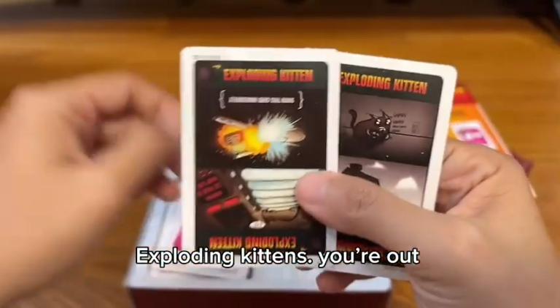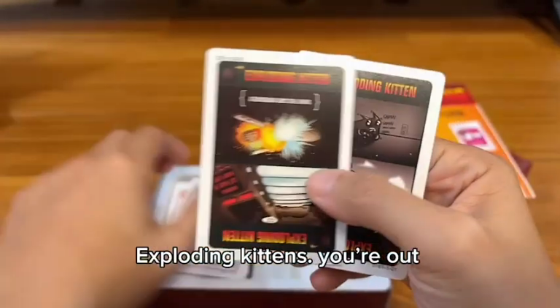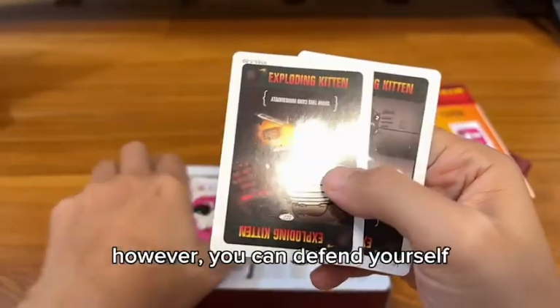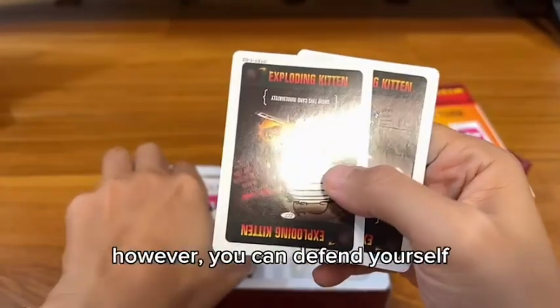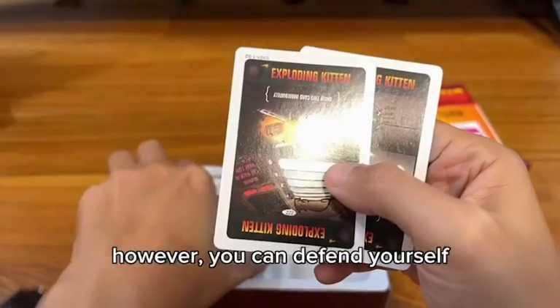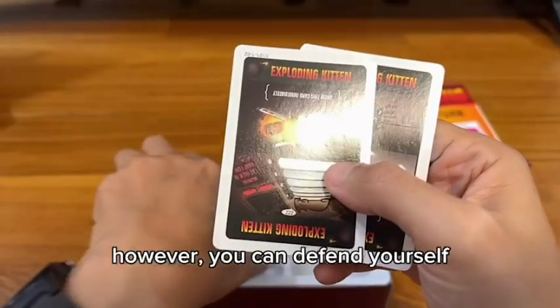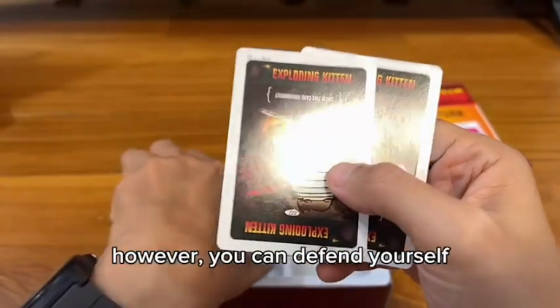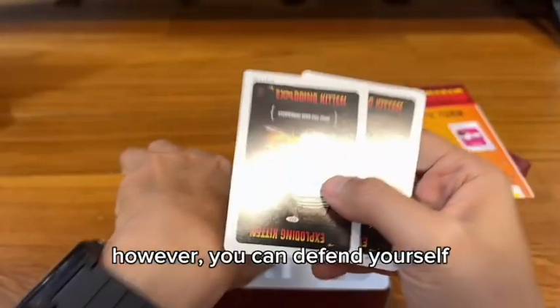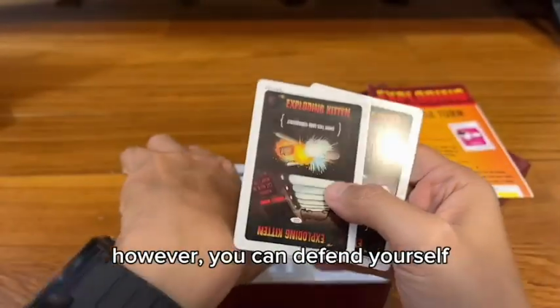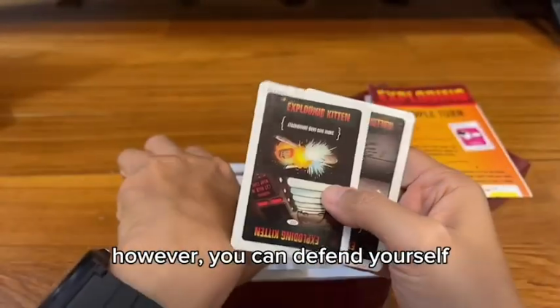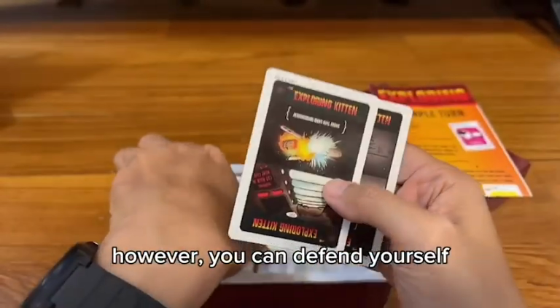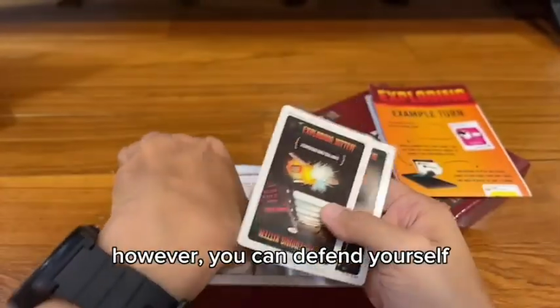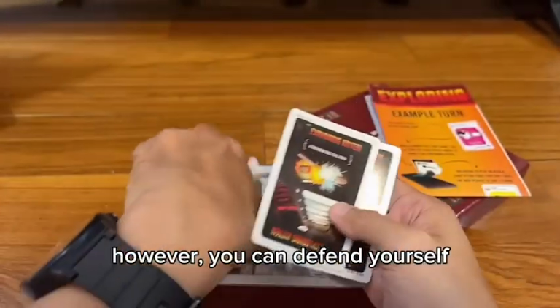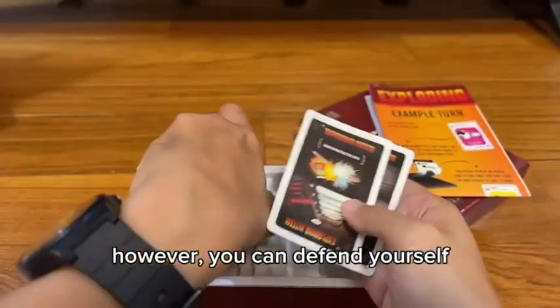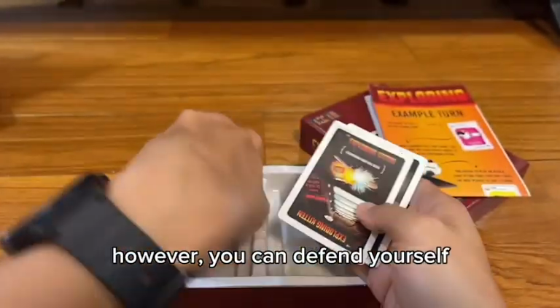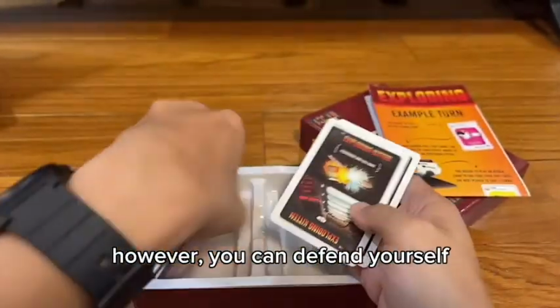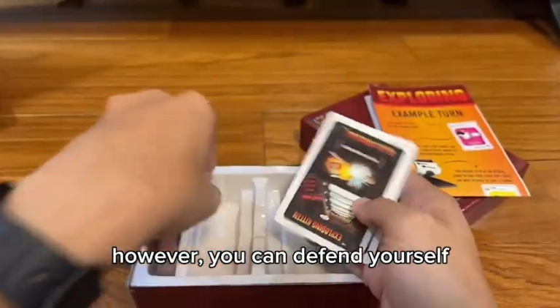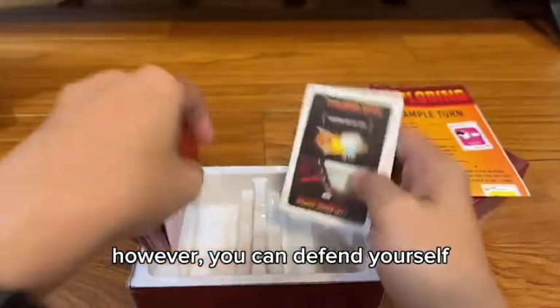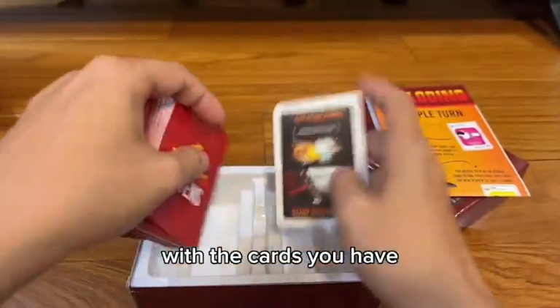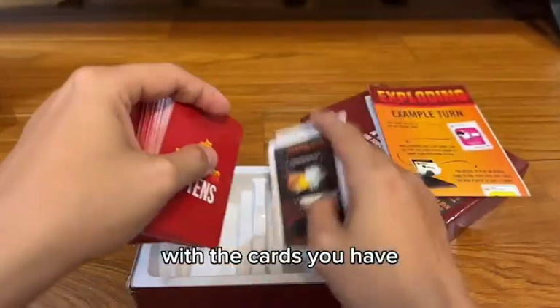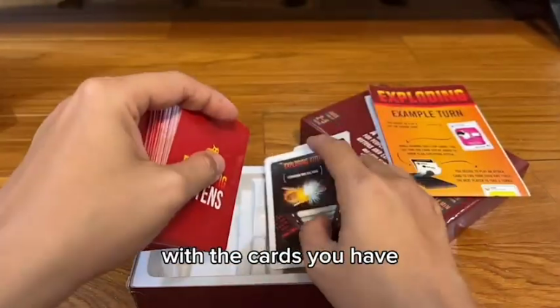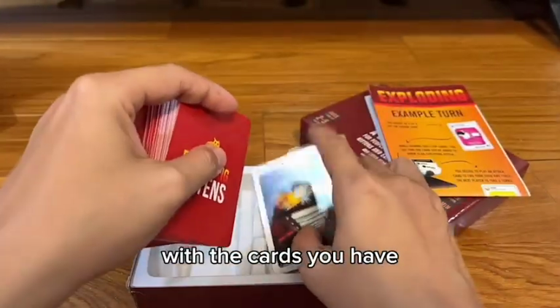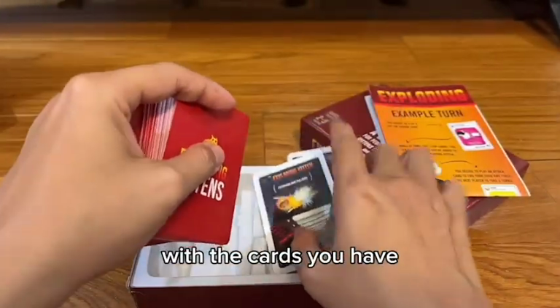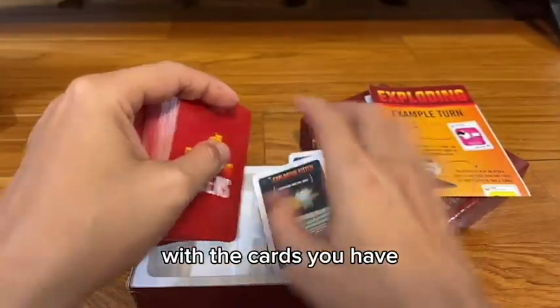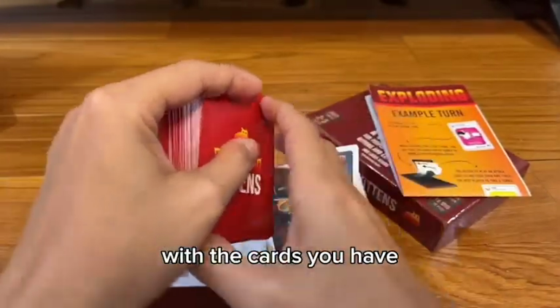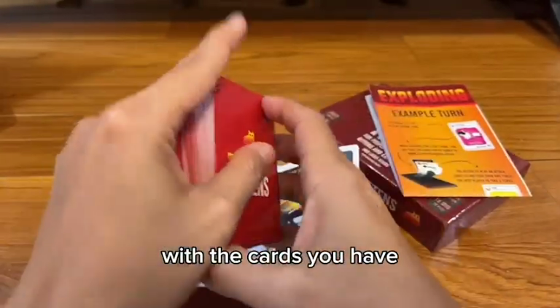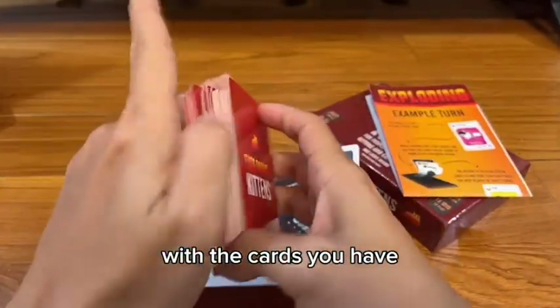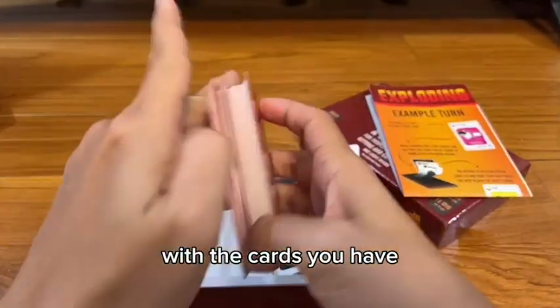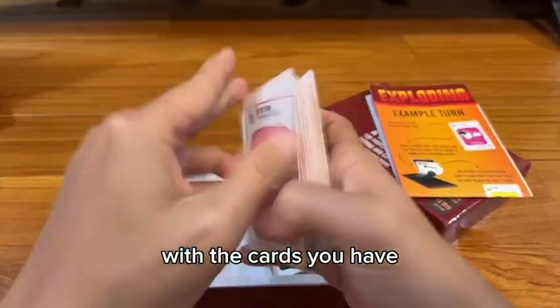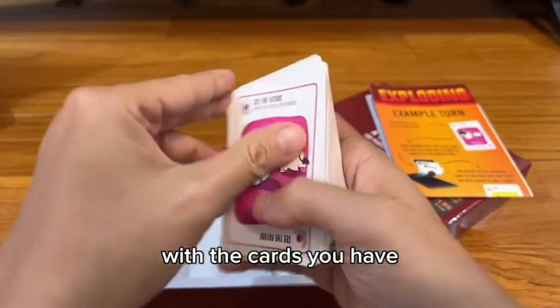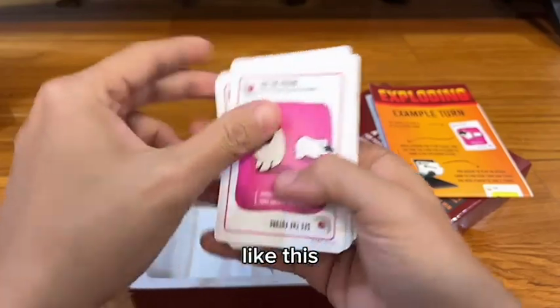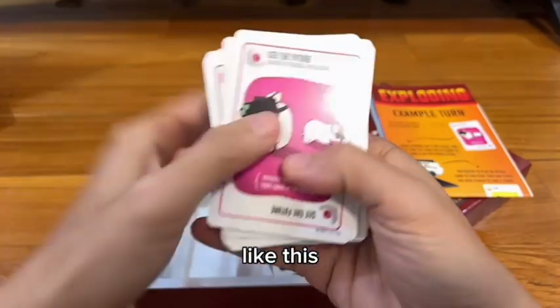However, you can defend yourself with the cards you have, like this.